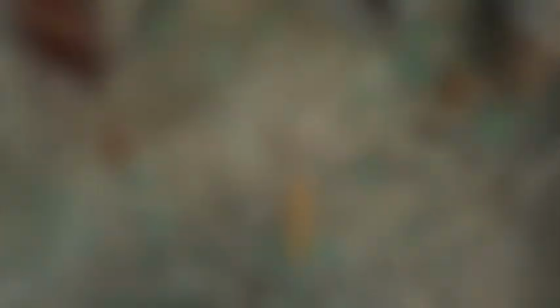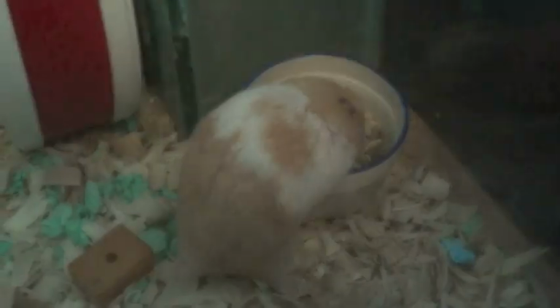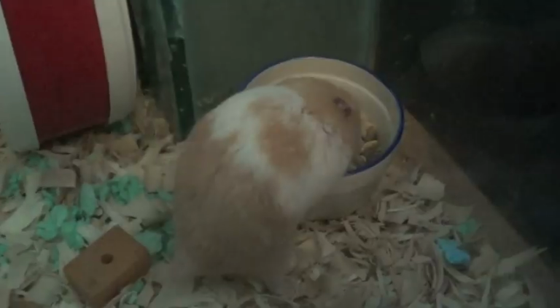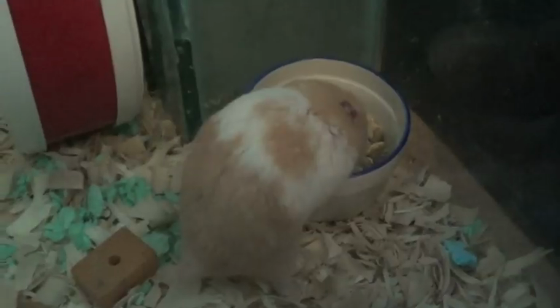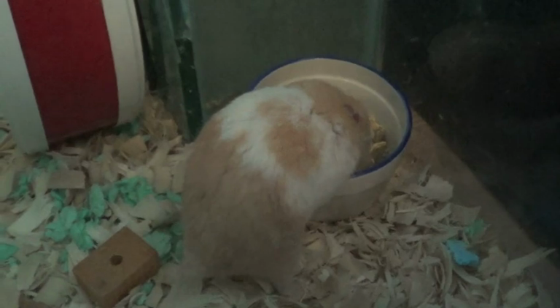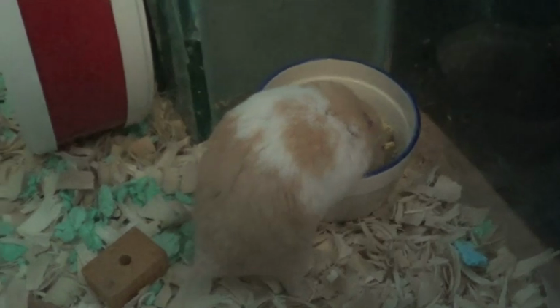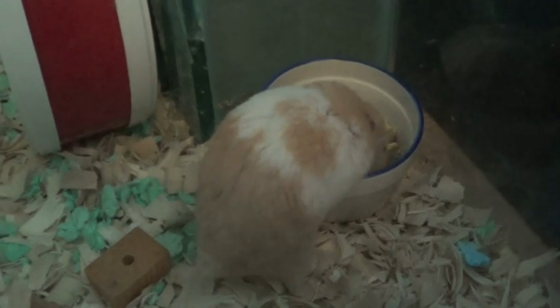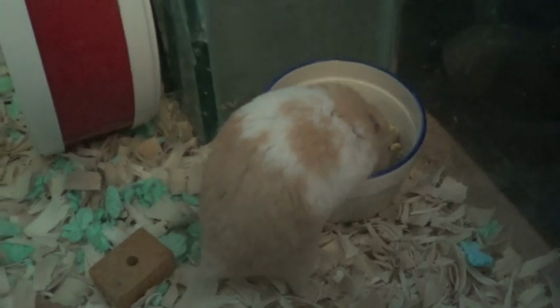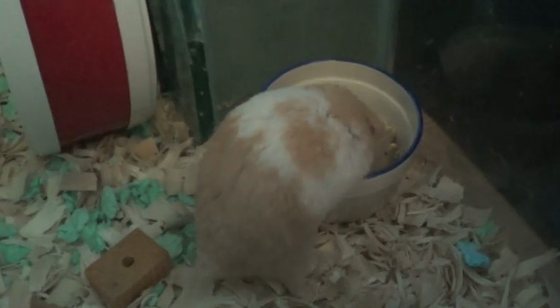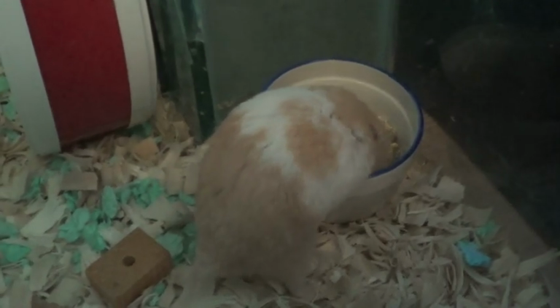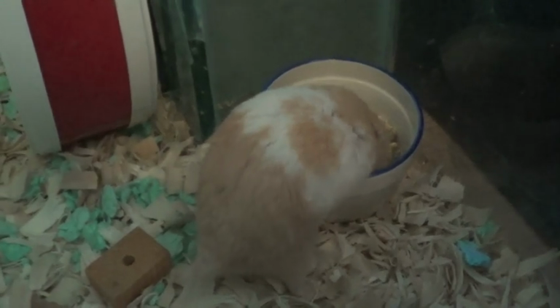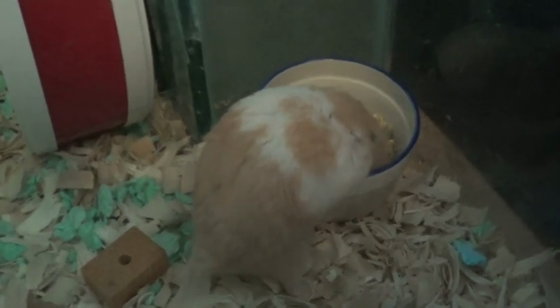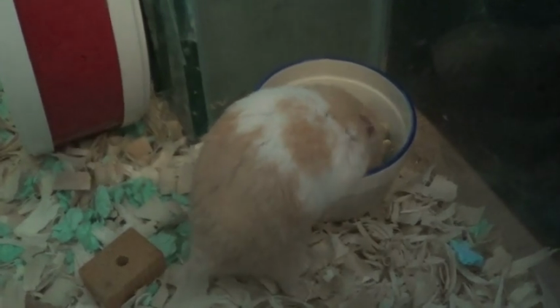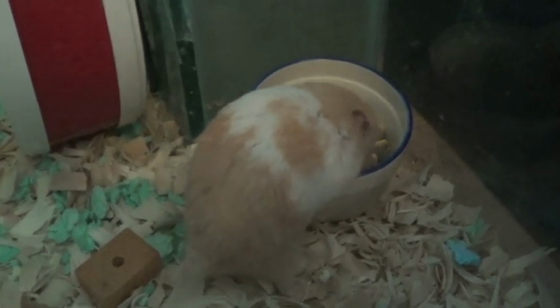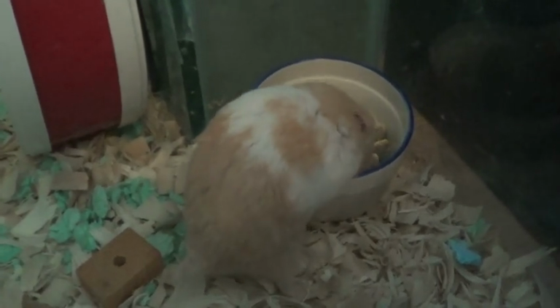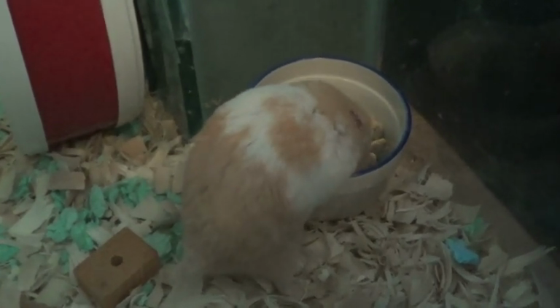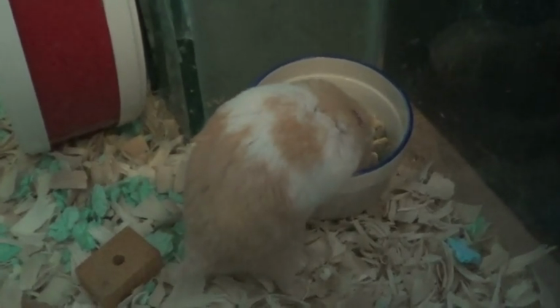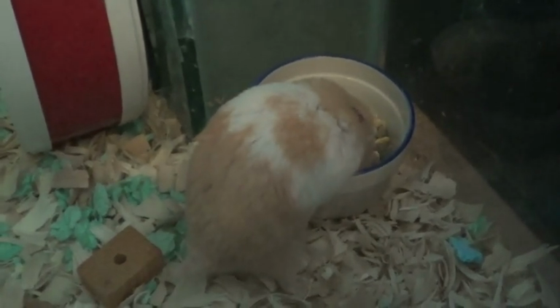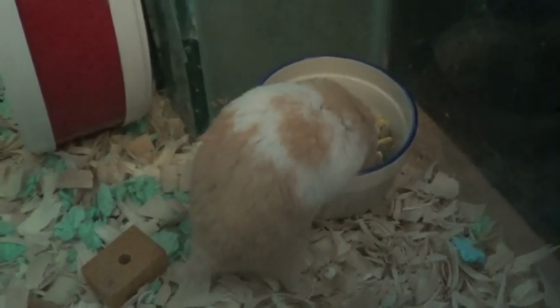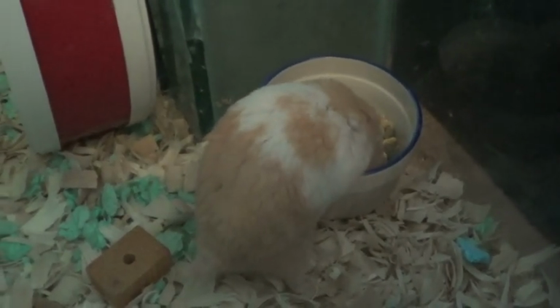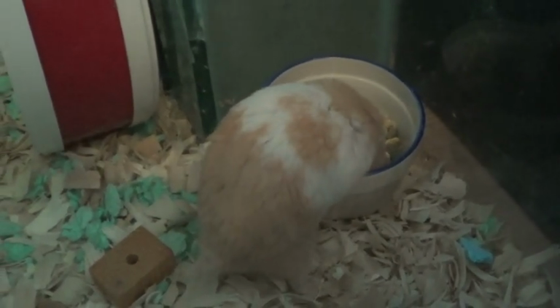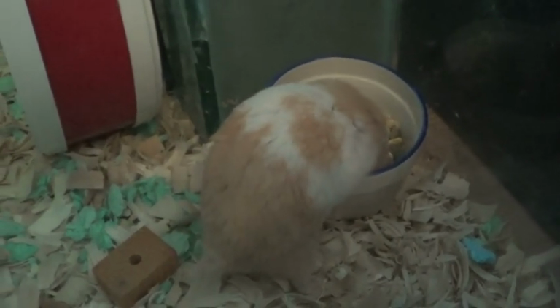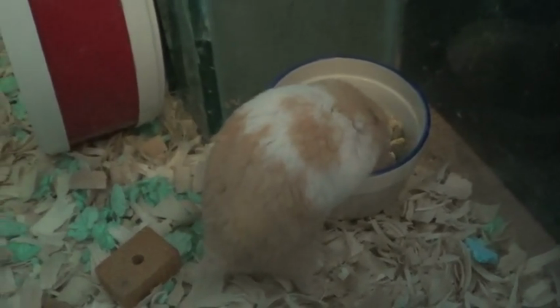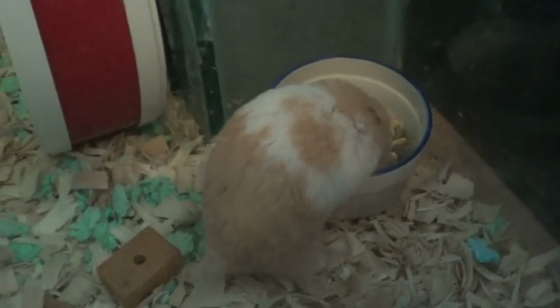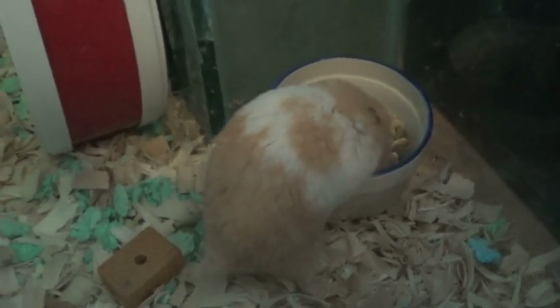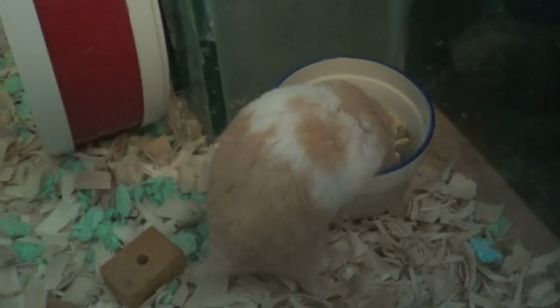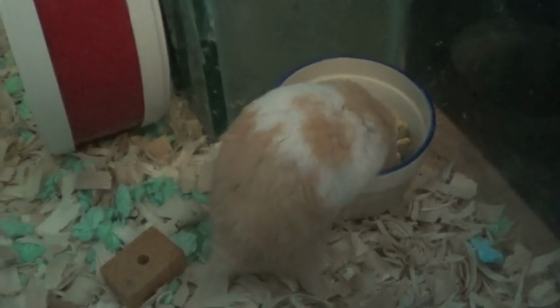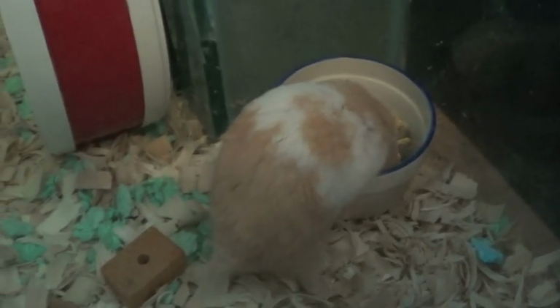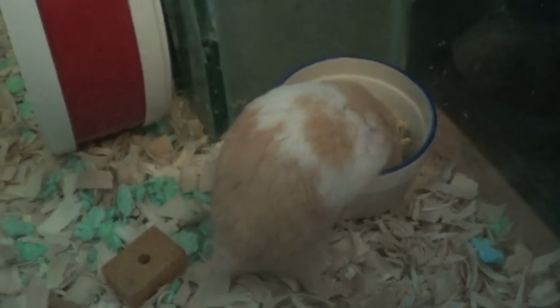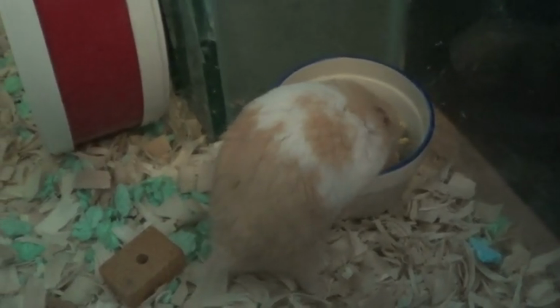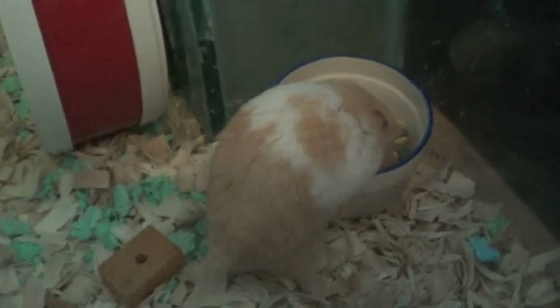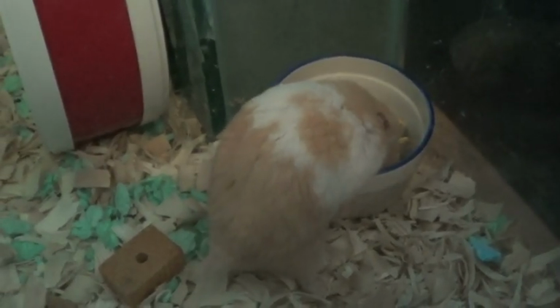So yeah guys, that's basically June's cage tour. Bye!